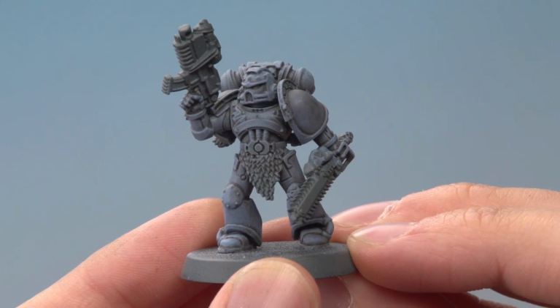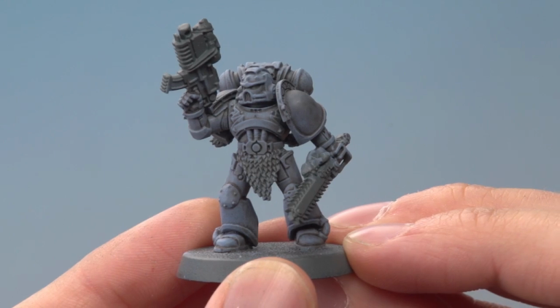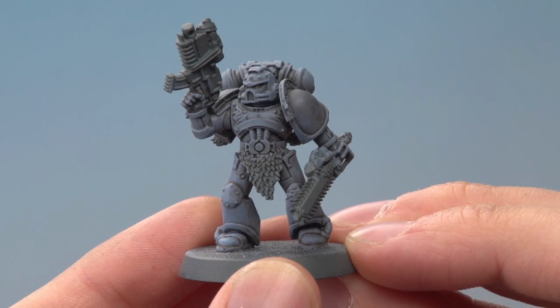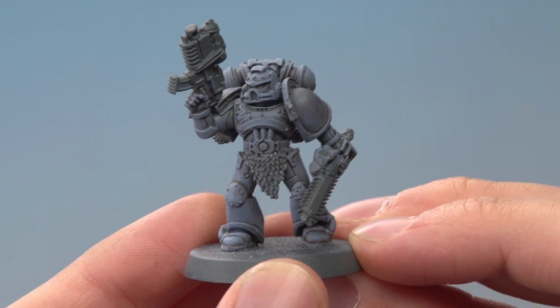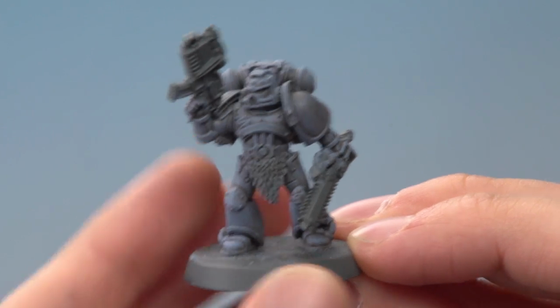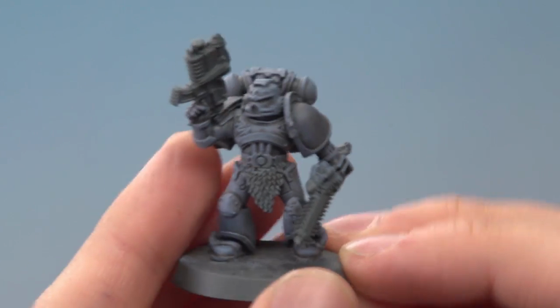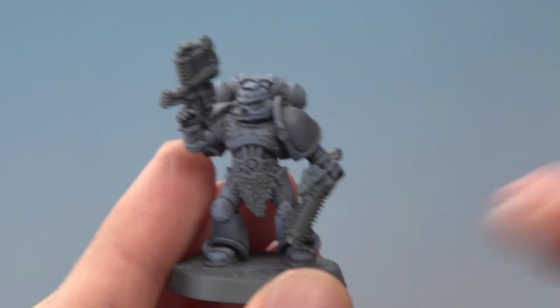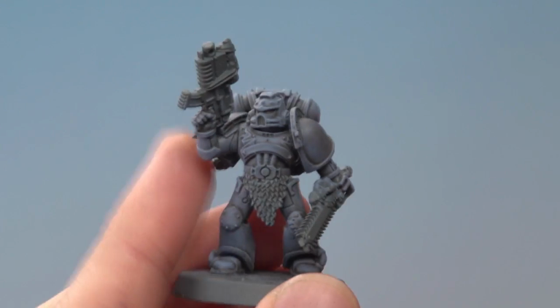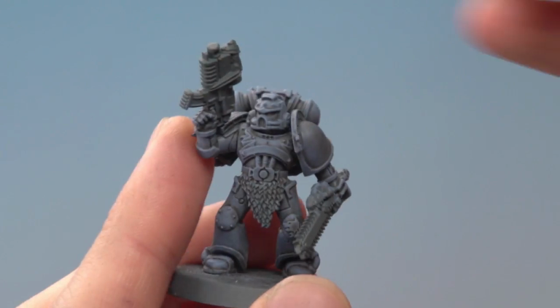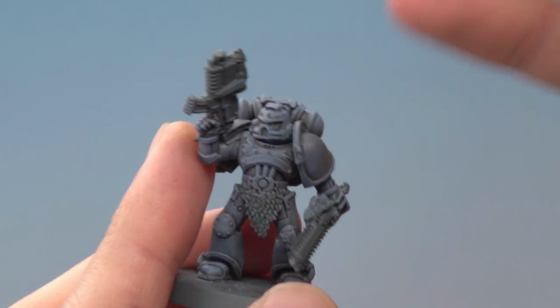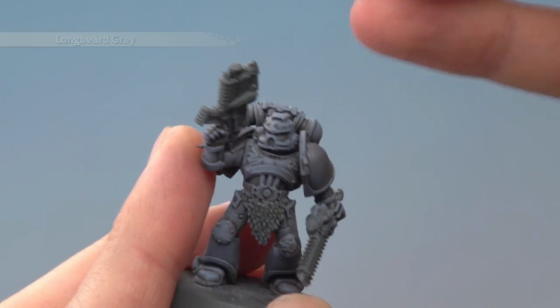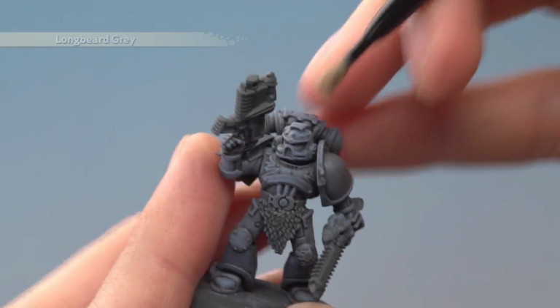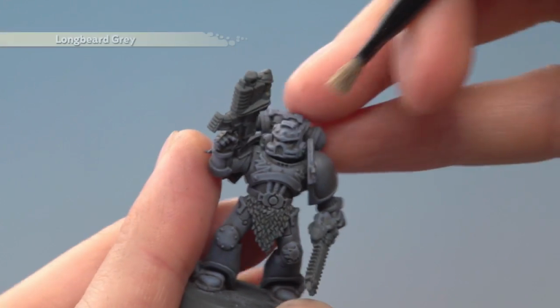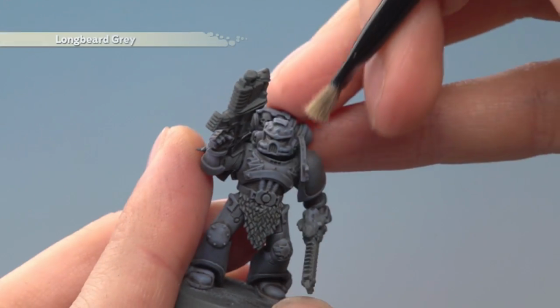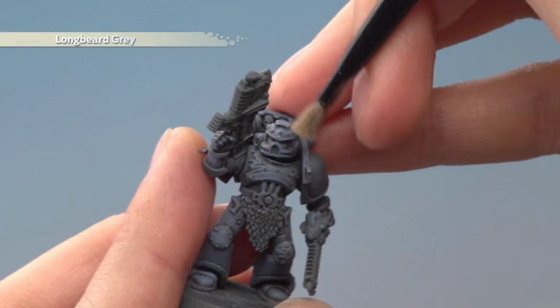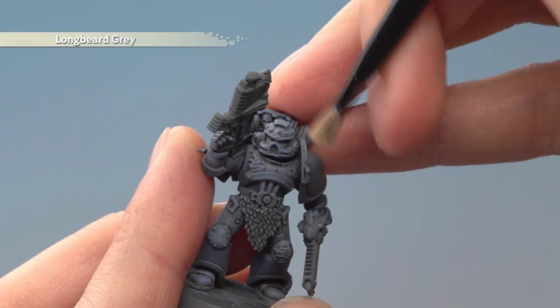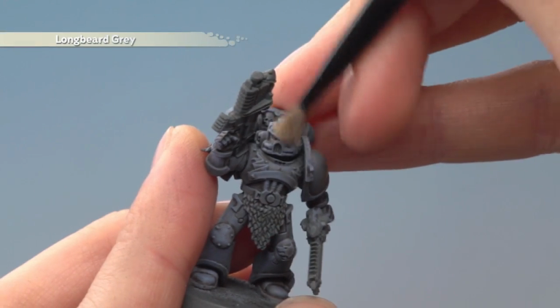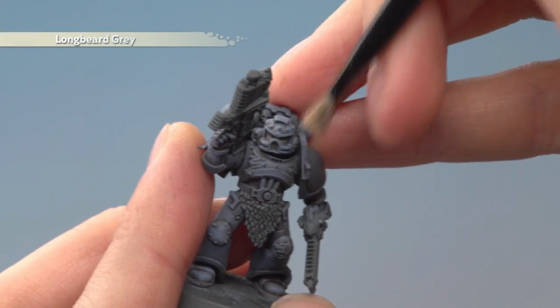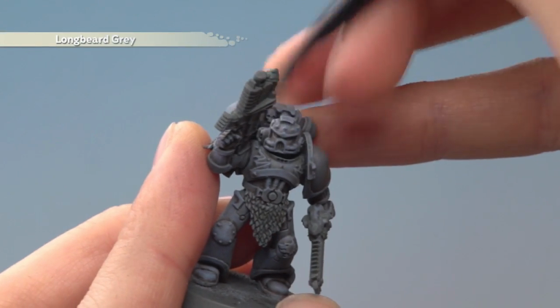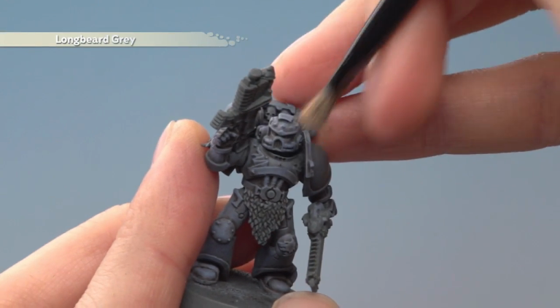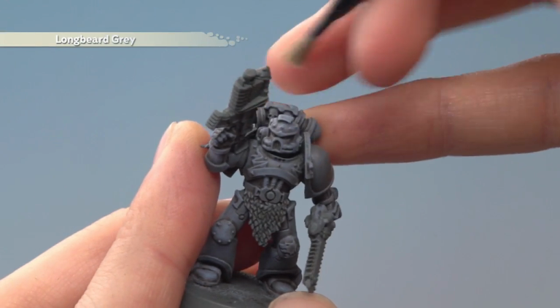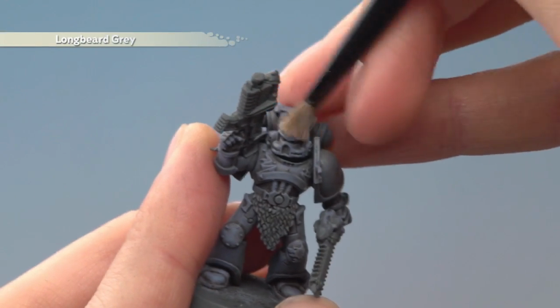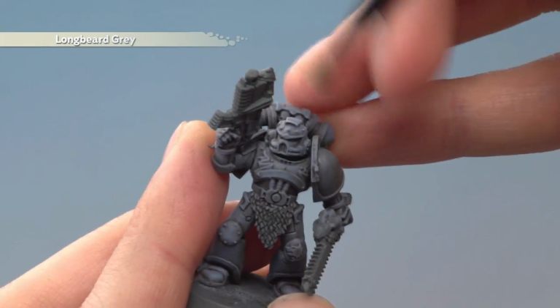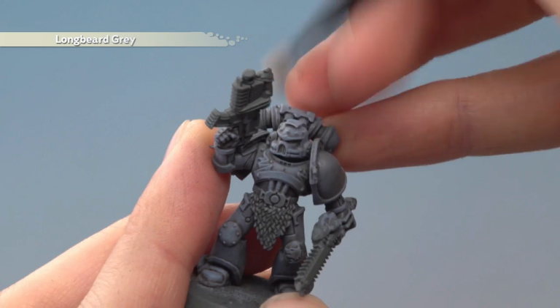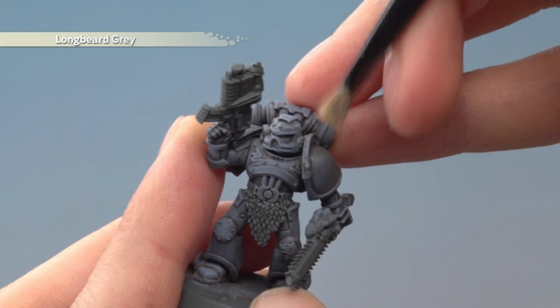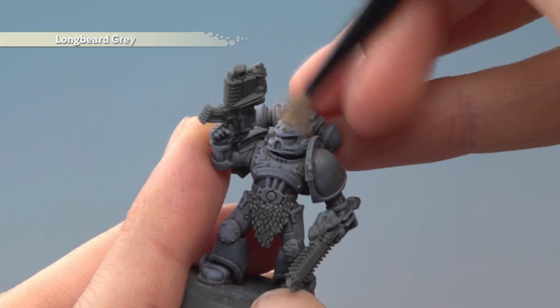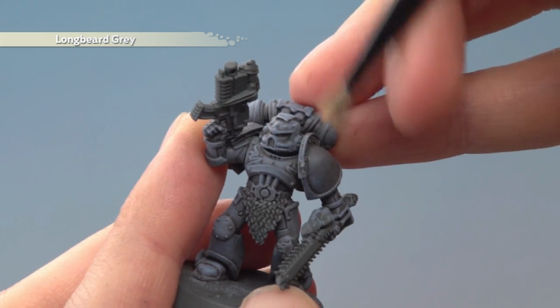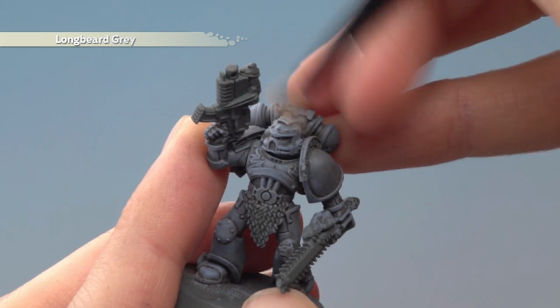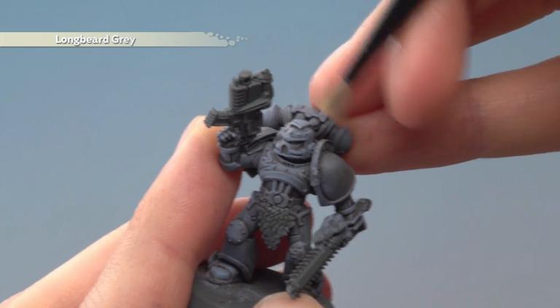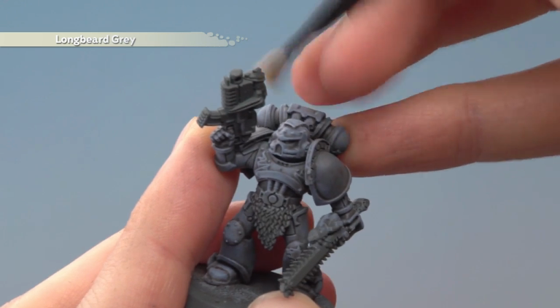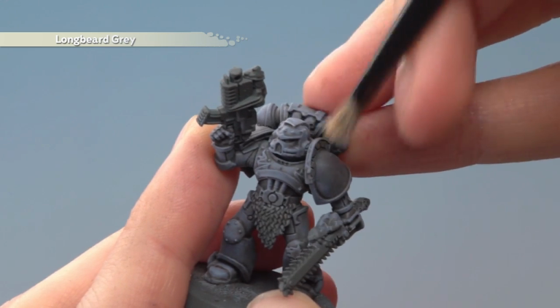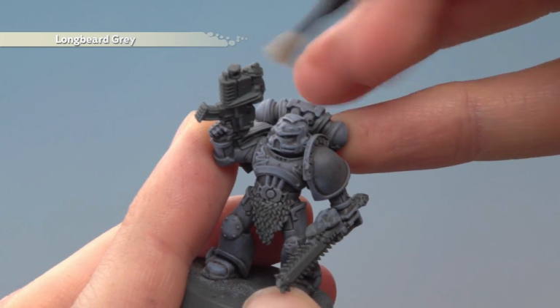Finally, apply a very light dry brush of Longbeard Grey, always angling your brush to catch all the sharp corners and edges on the armour.